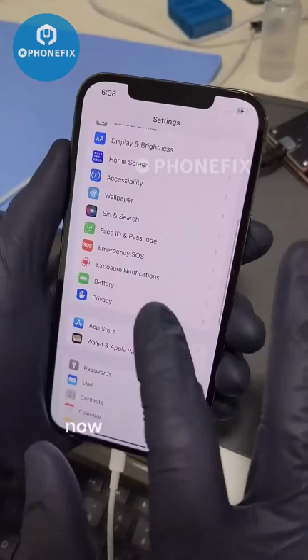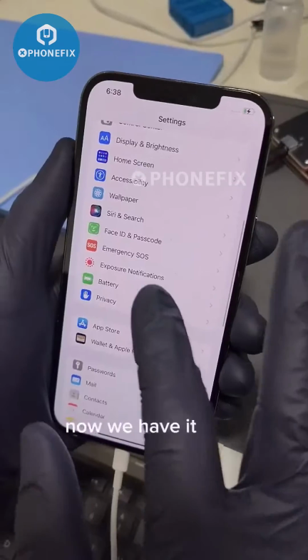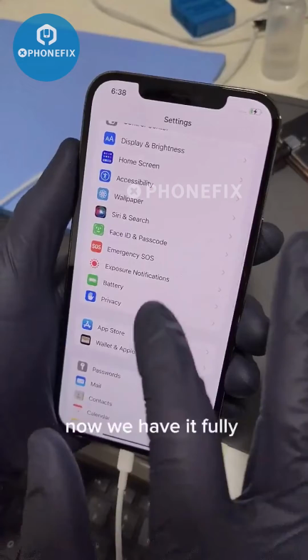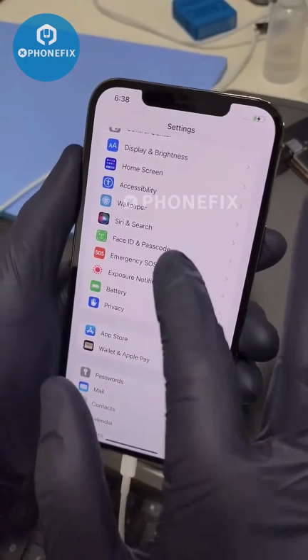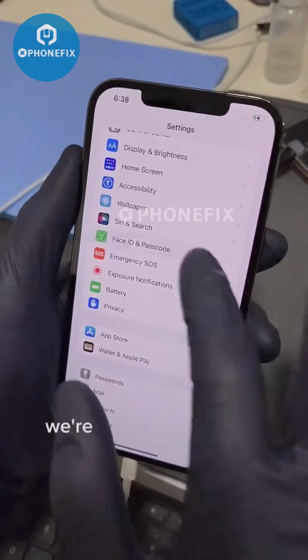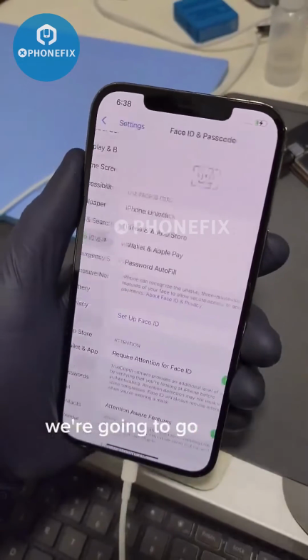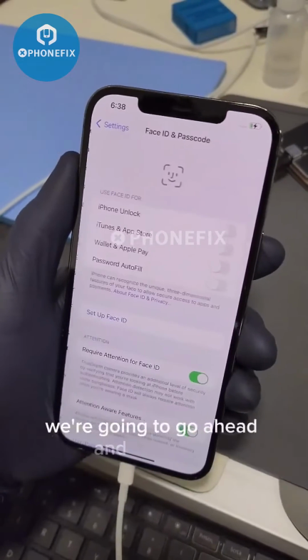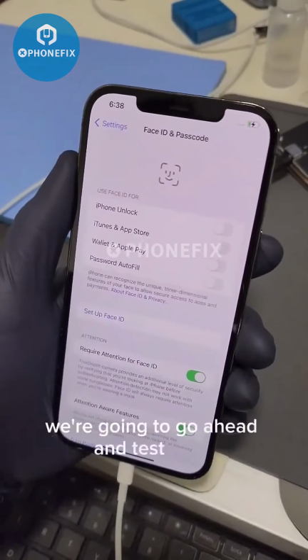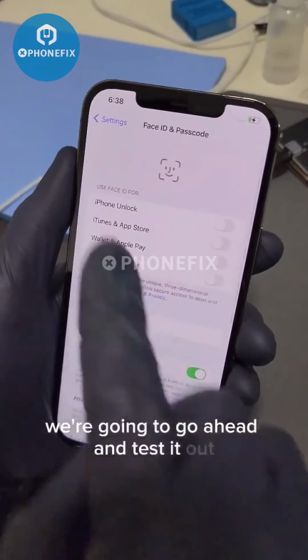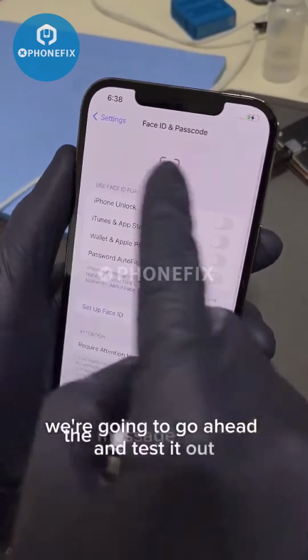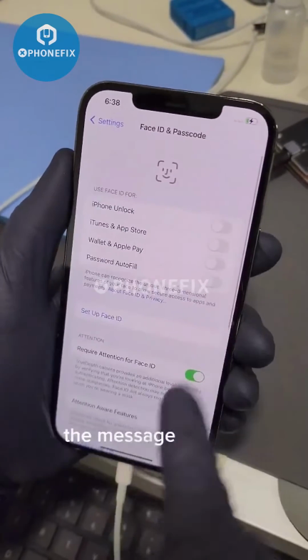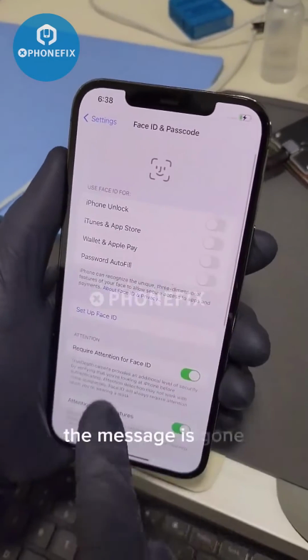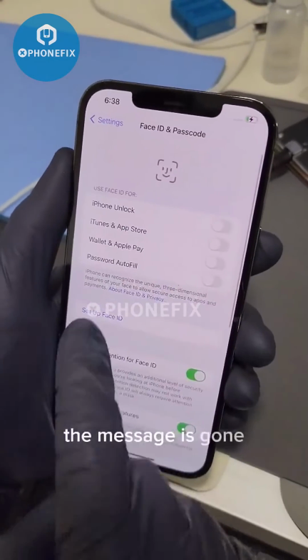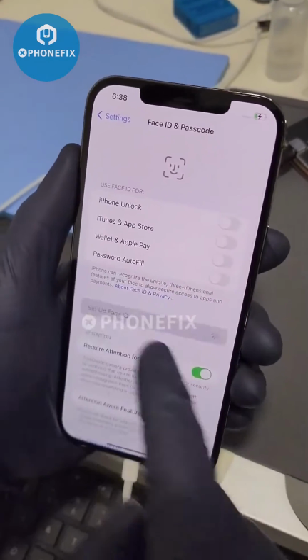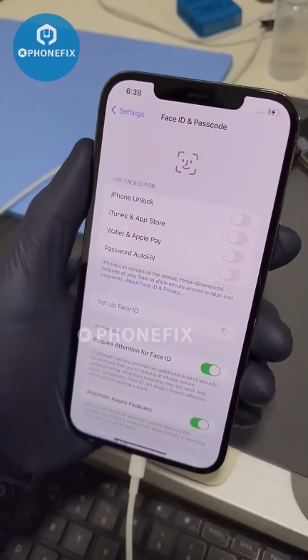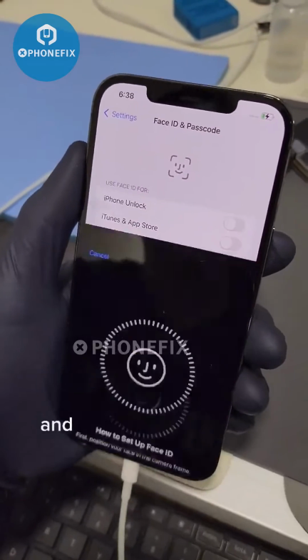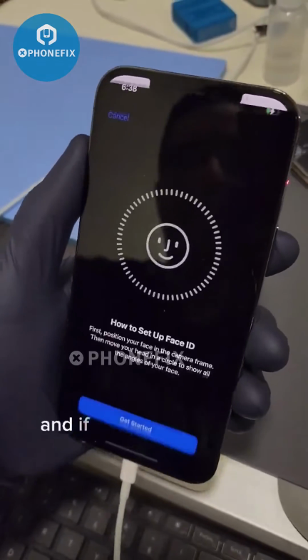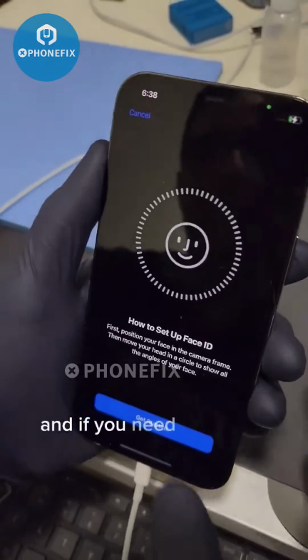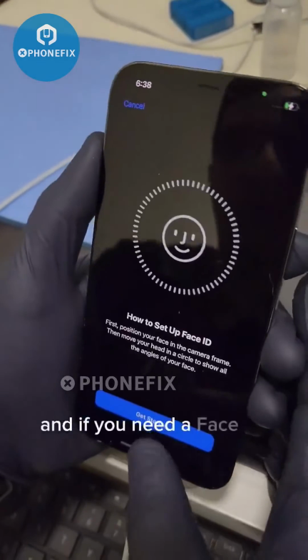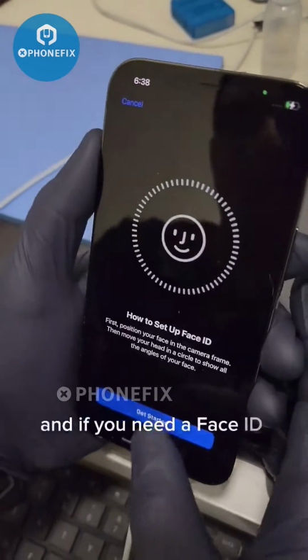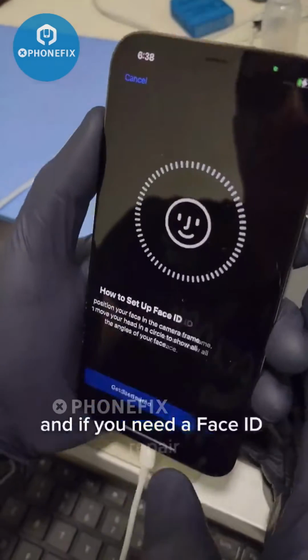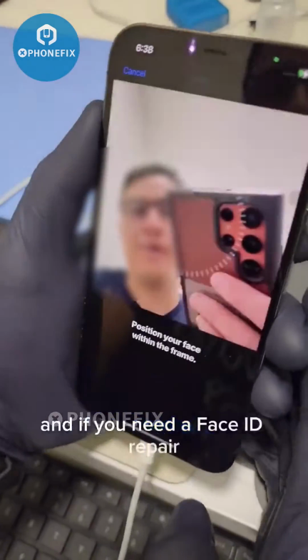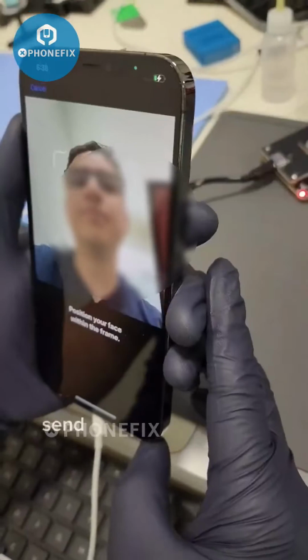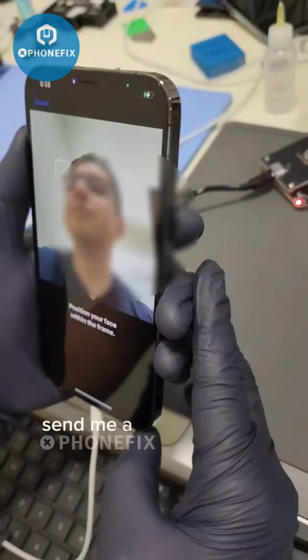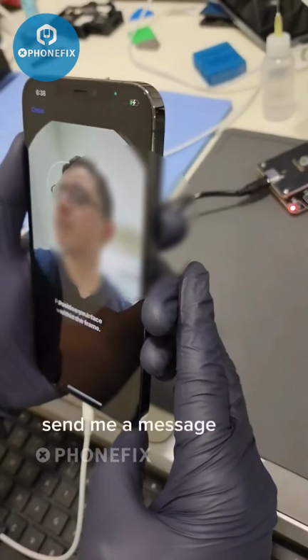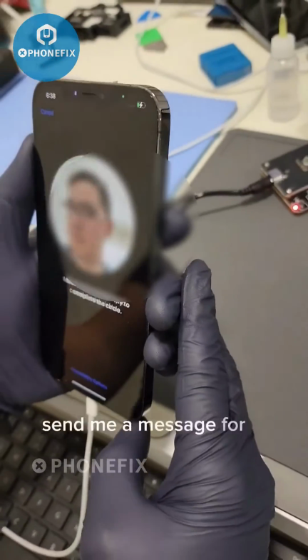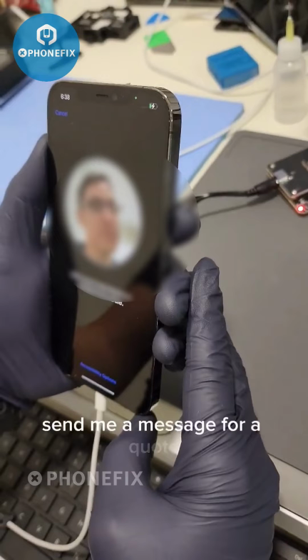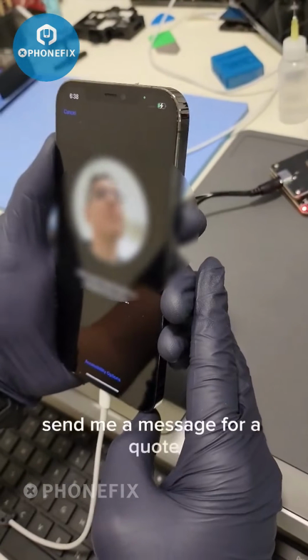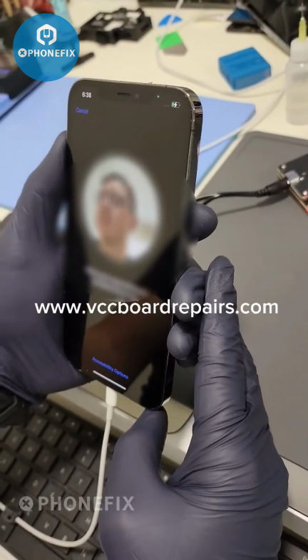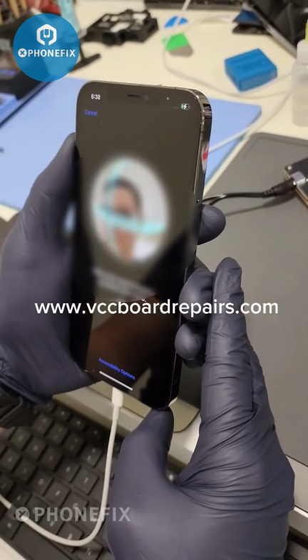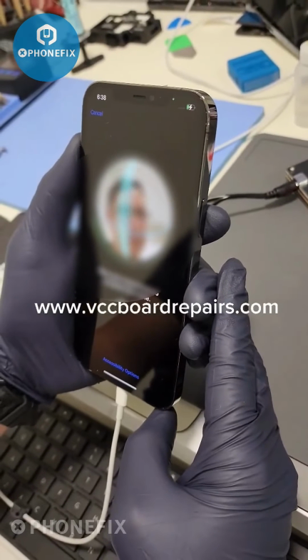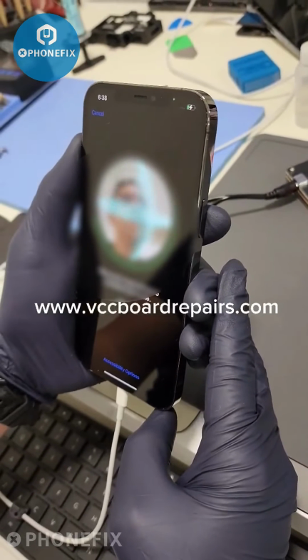Now that we have it fully assembled, we're gonna go ahead and test it out — and the message is gone. So if you need a Face ID repair, send me a message for a quote.